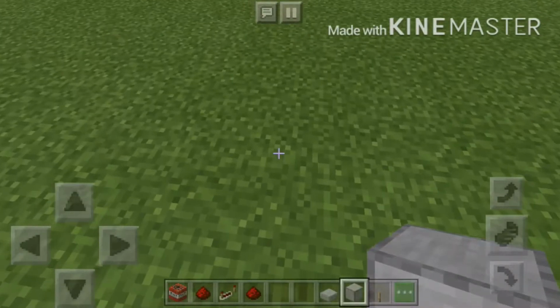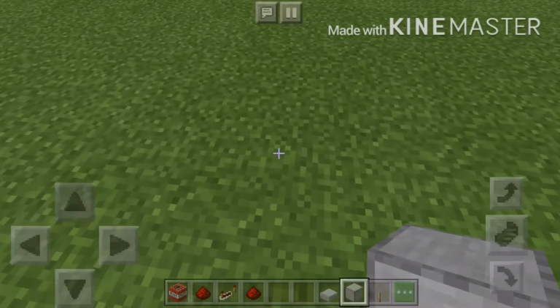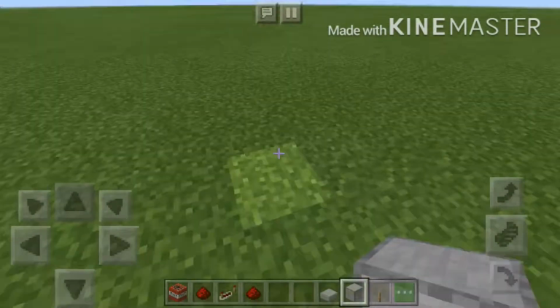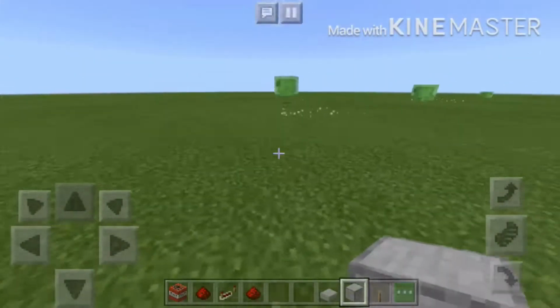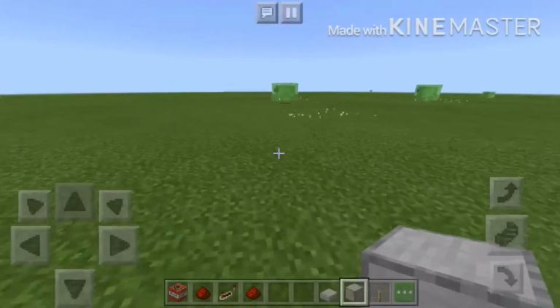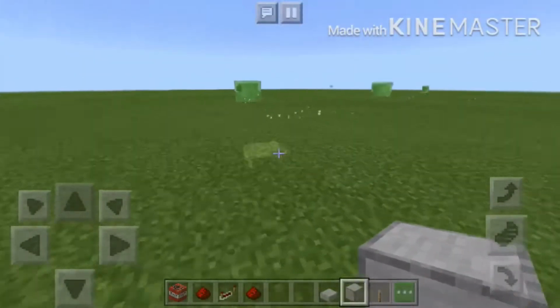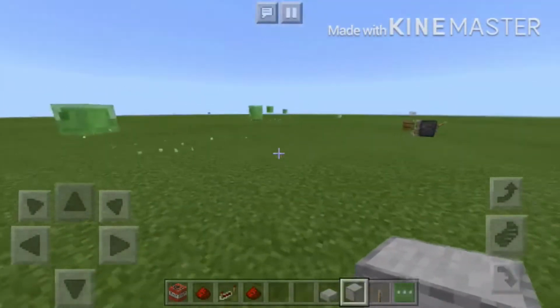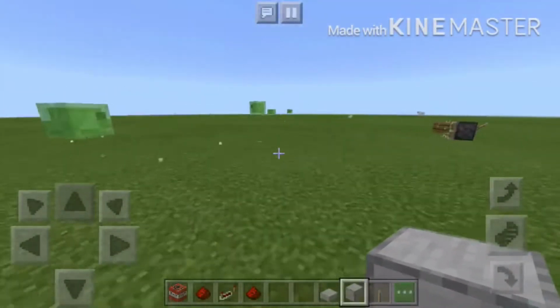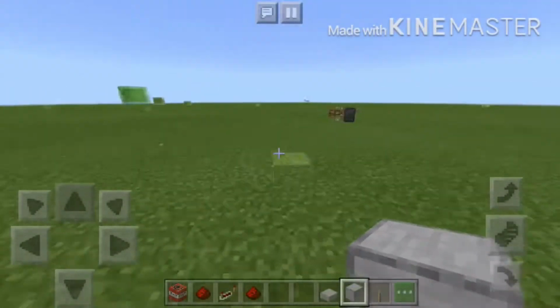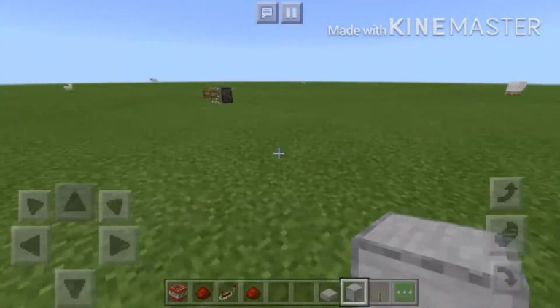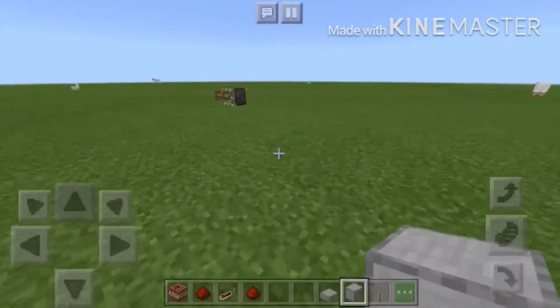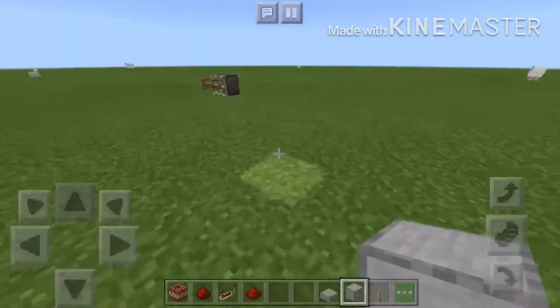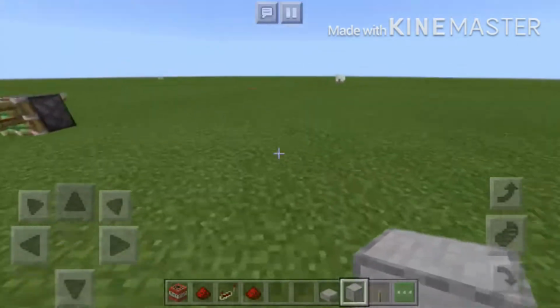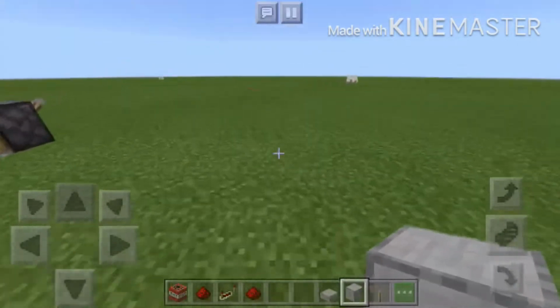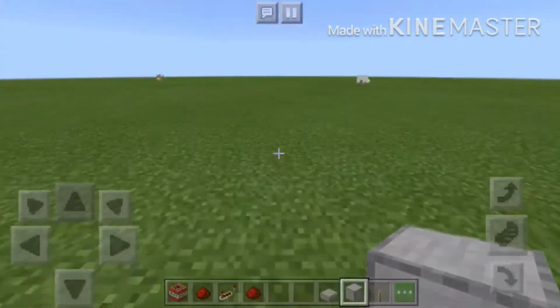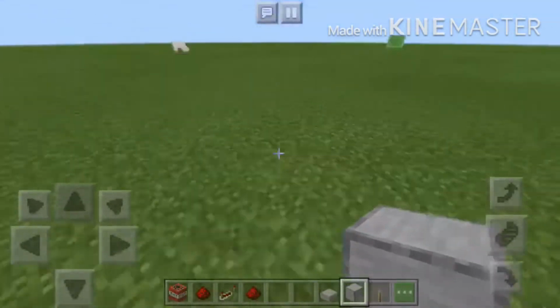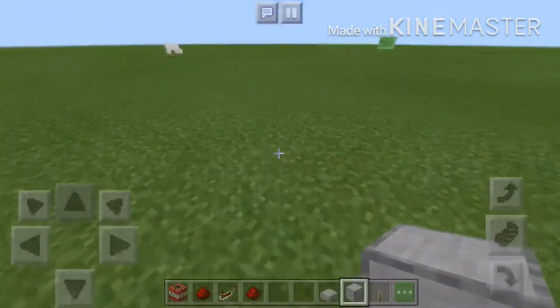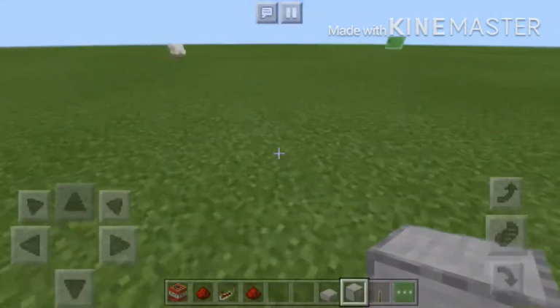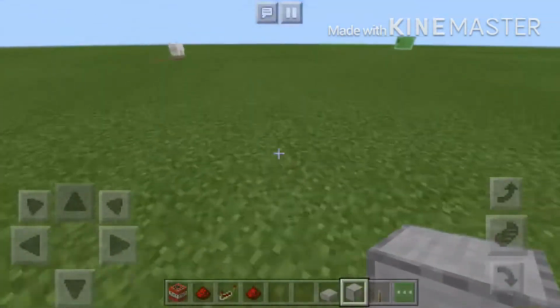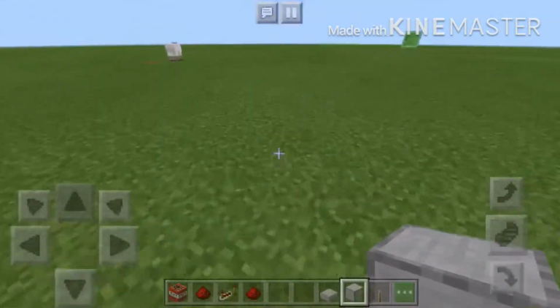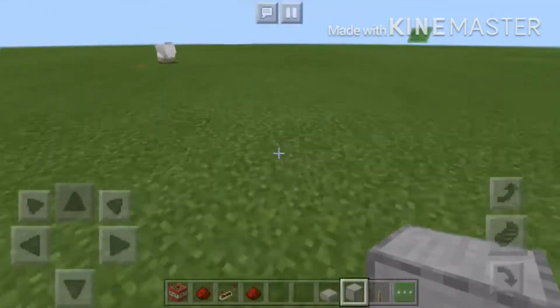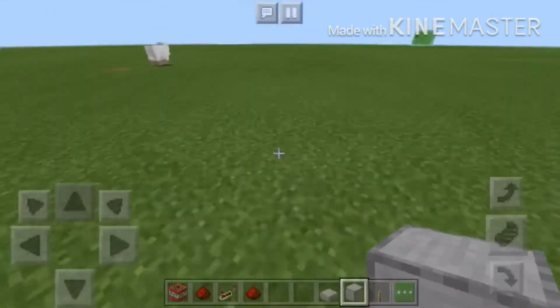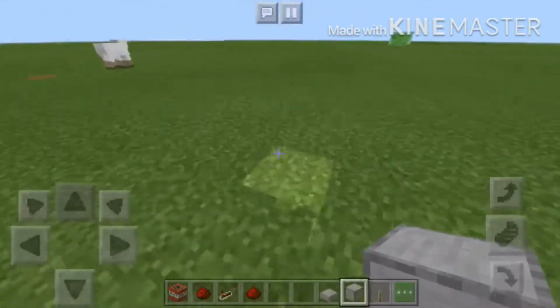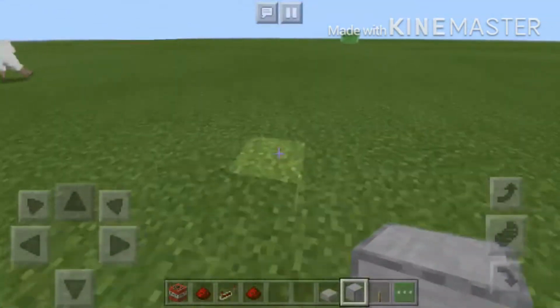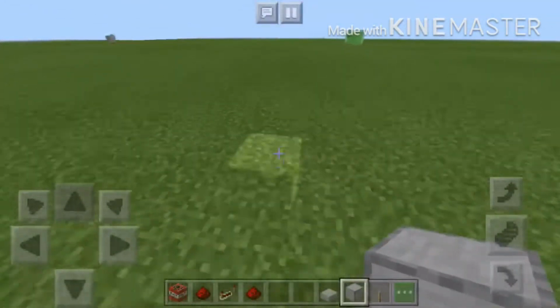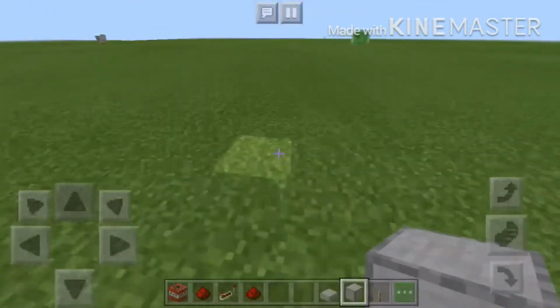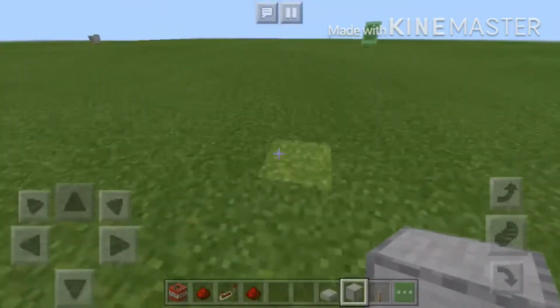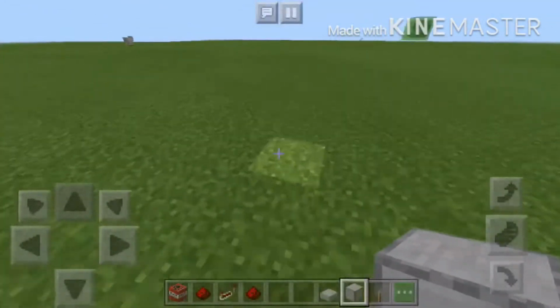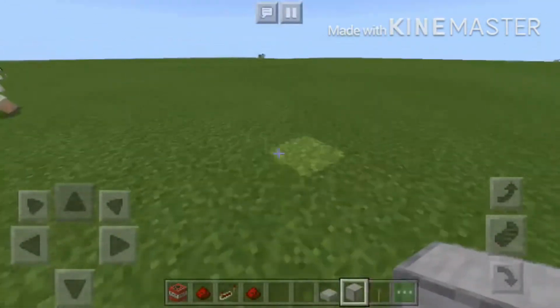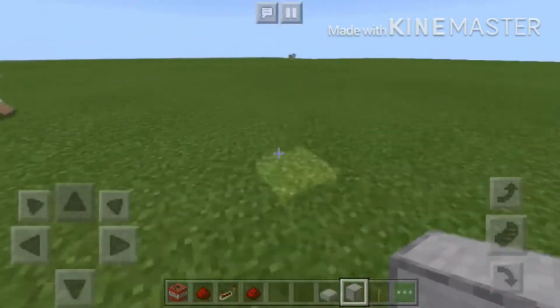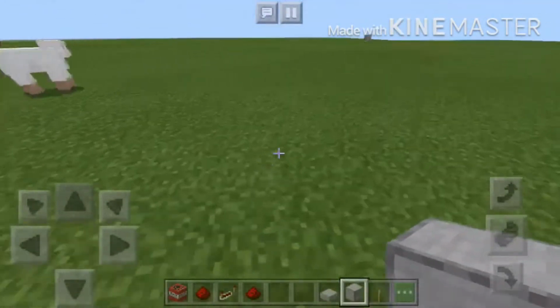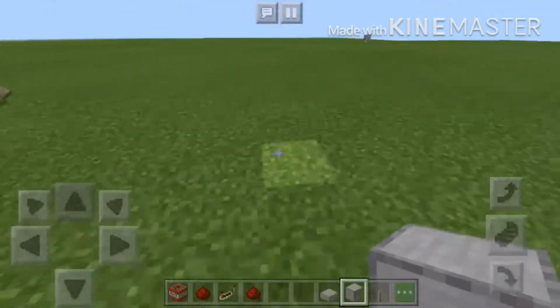Hey guys, today I'm going to show you how to make a TNT camera, so yeah, let's start.